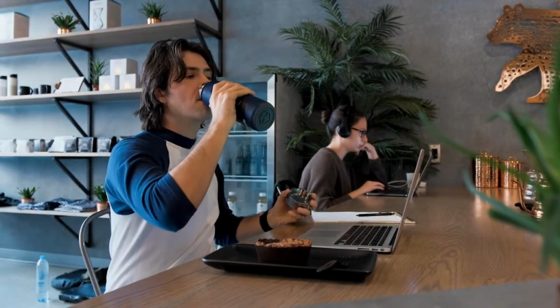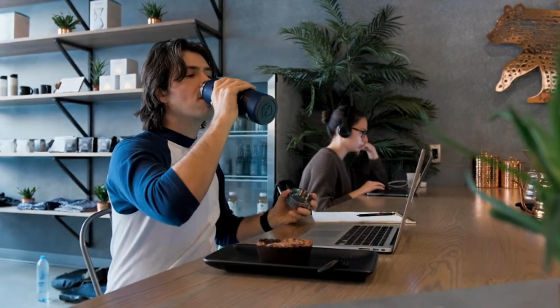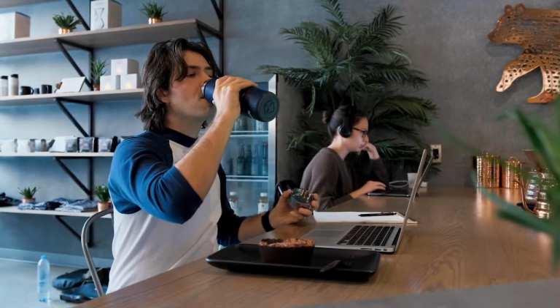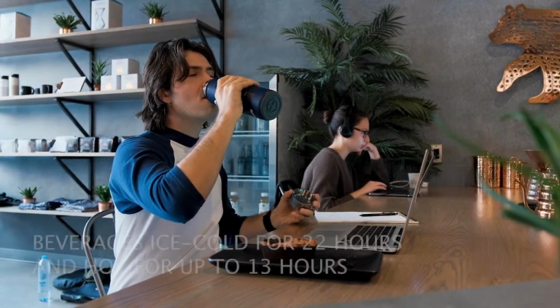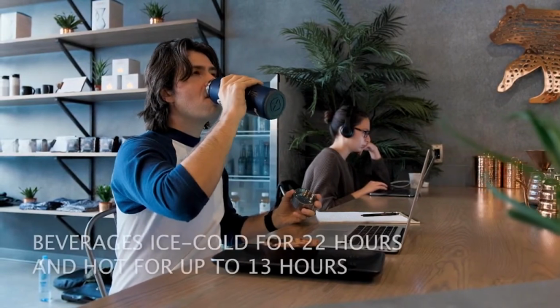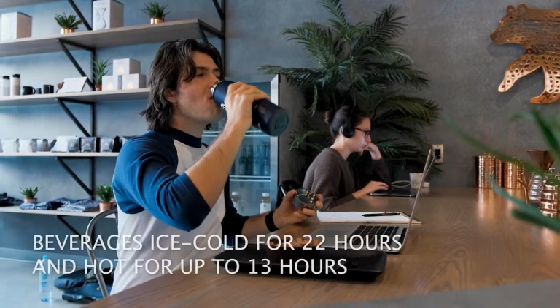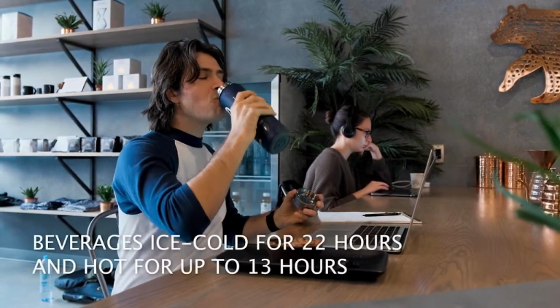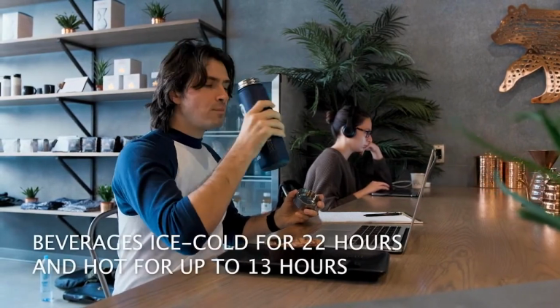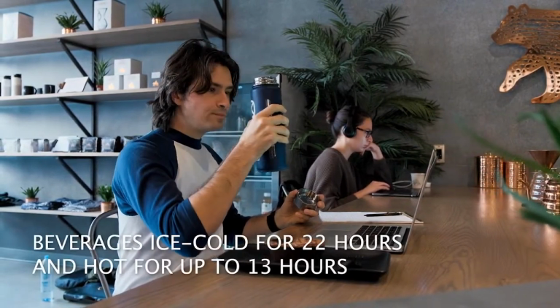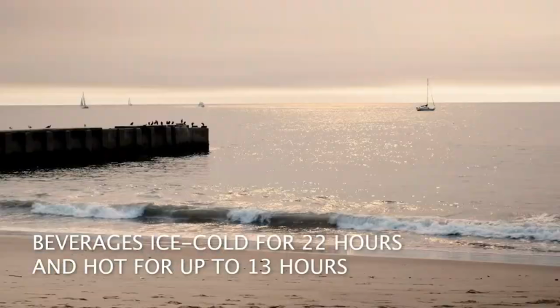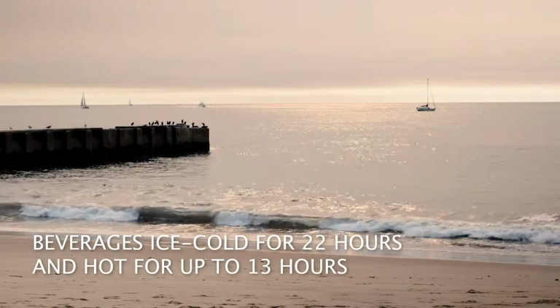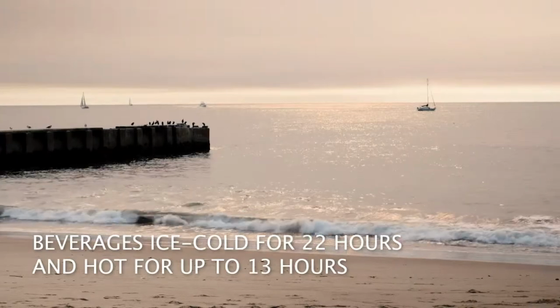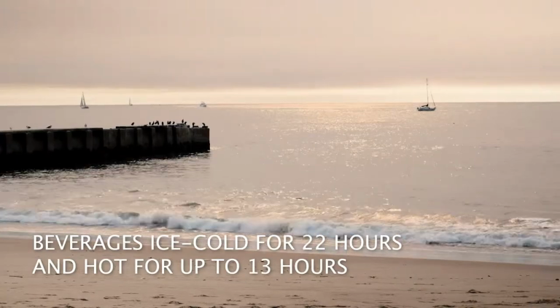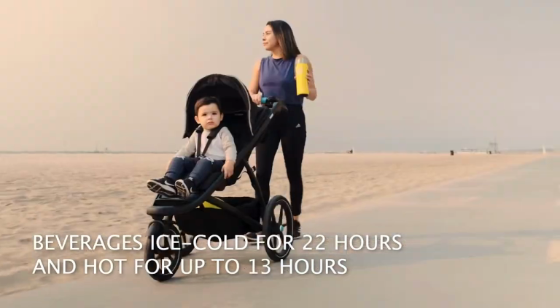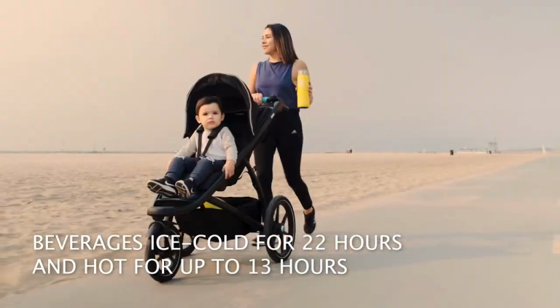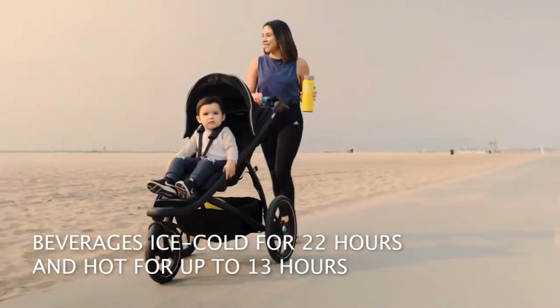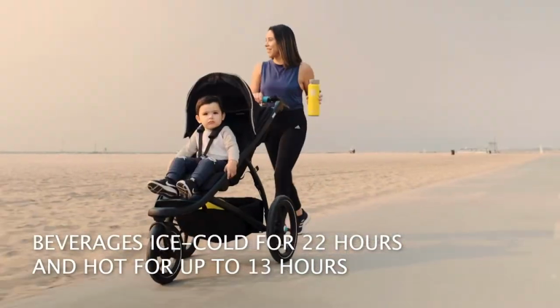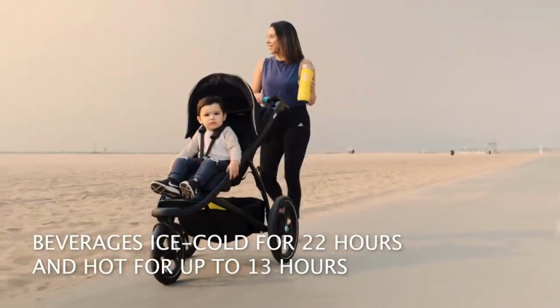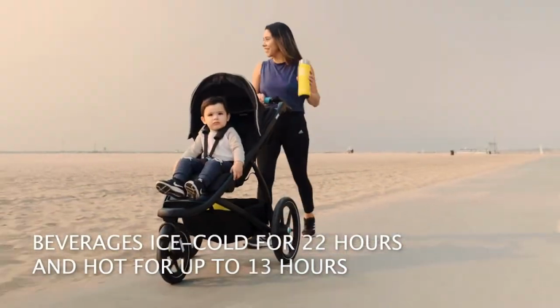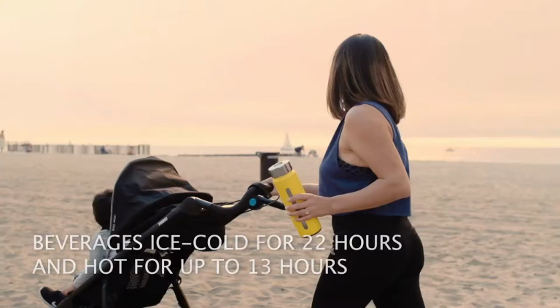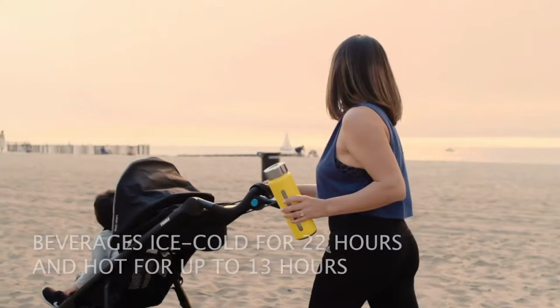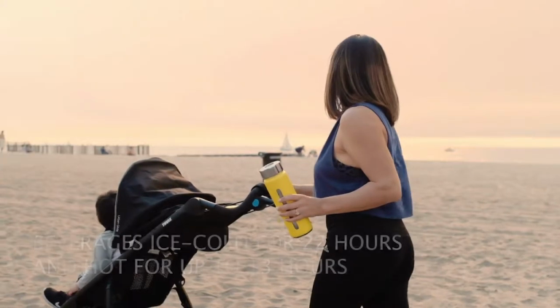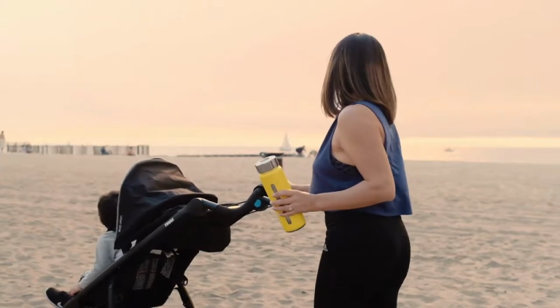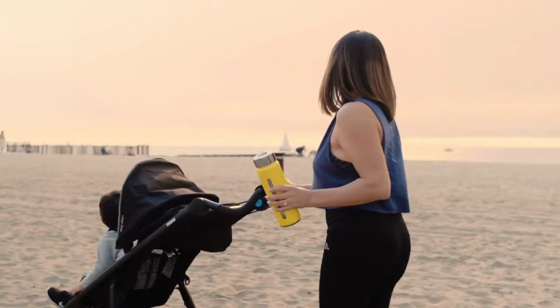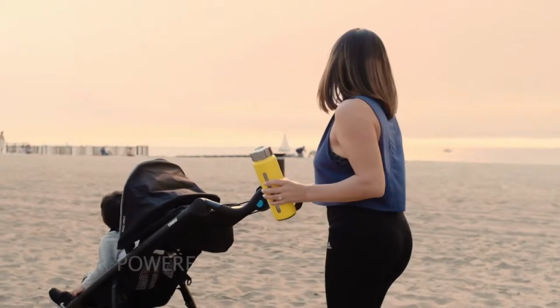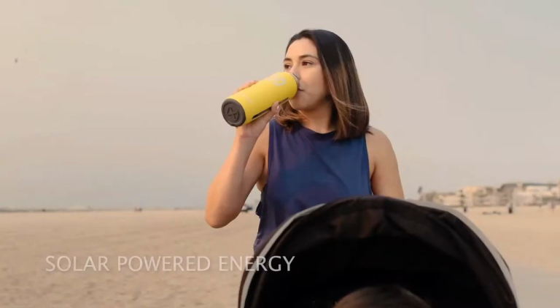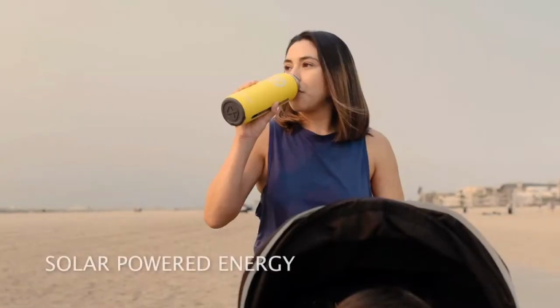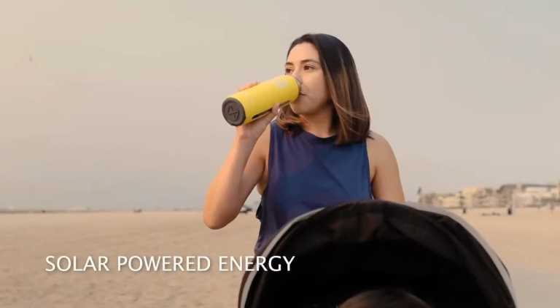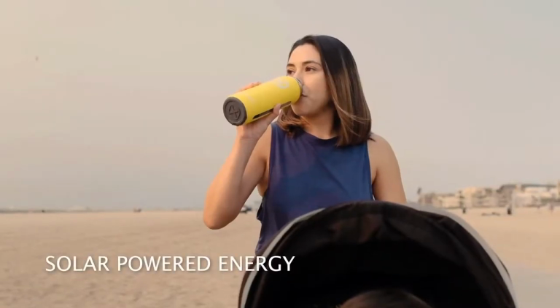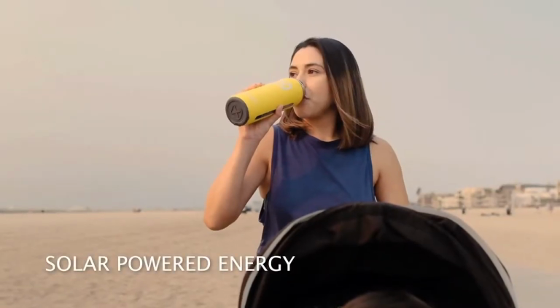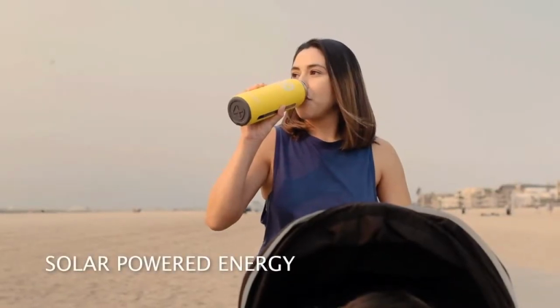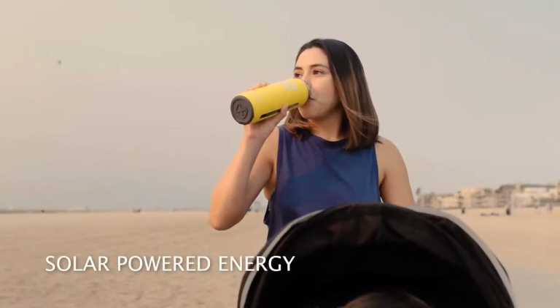Hydrade keeps beverages ice-cold for 22 hours and hot for up to 13 hours, and it's powered by solar energy.